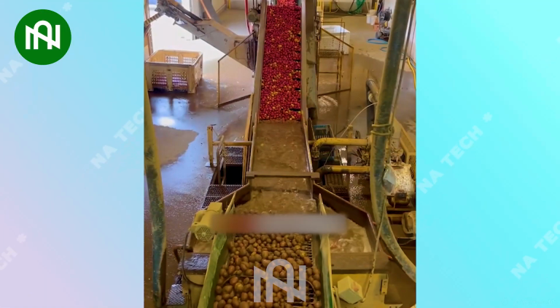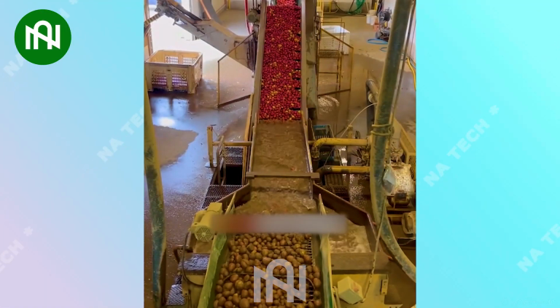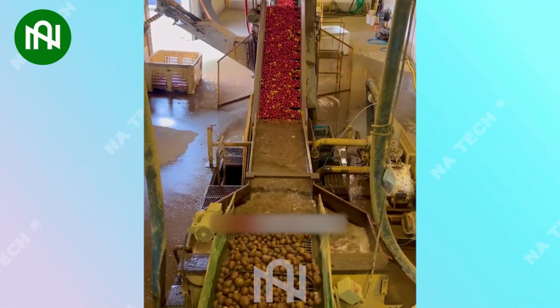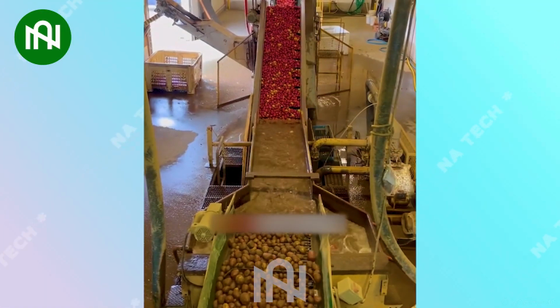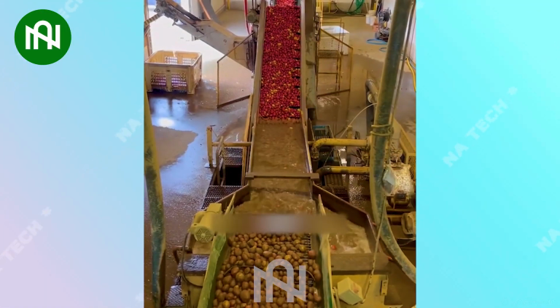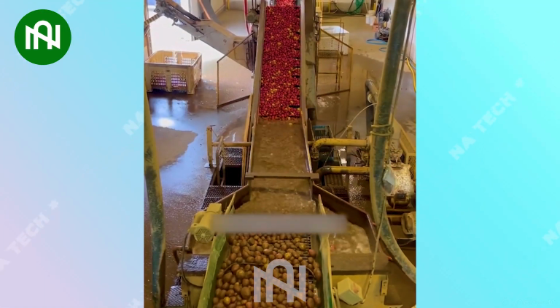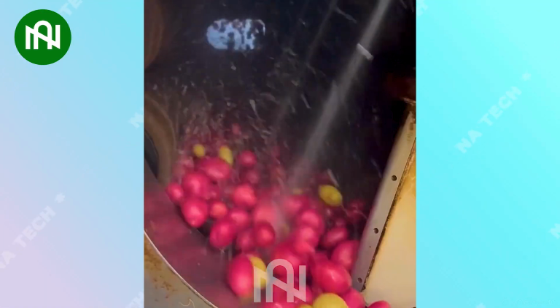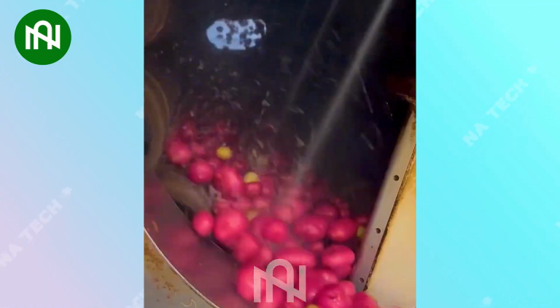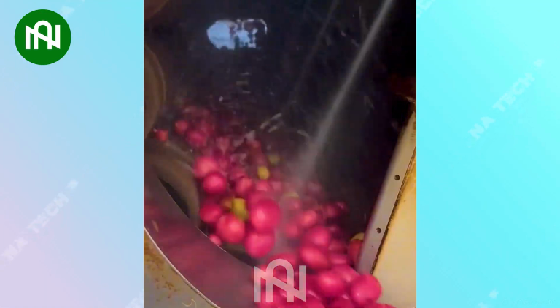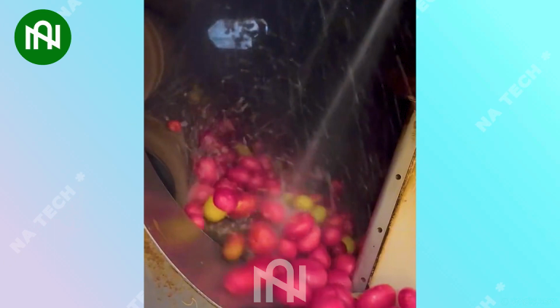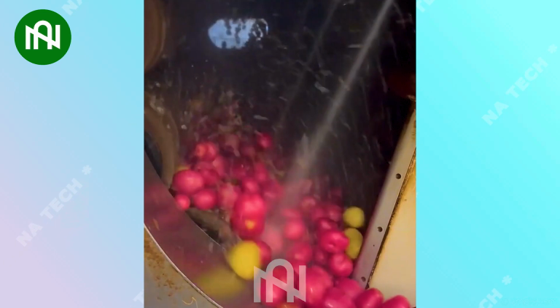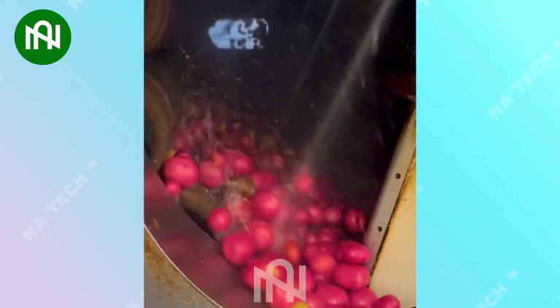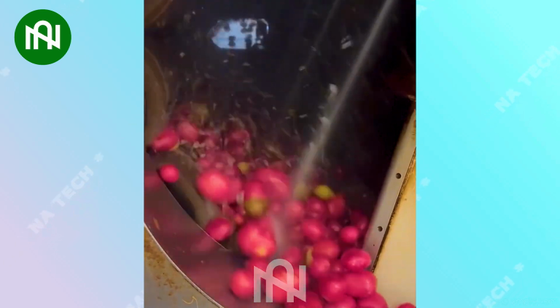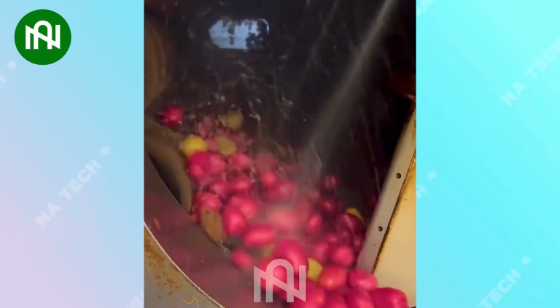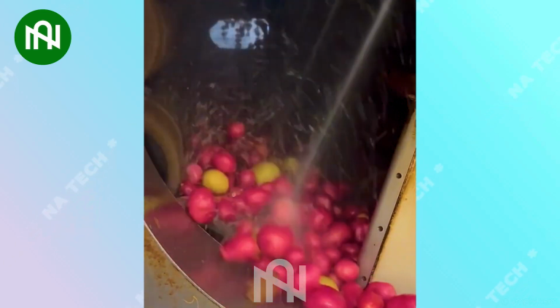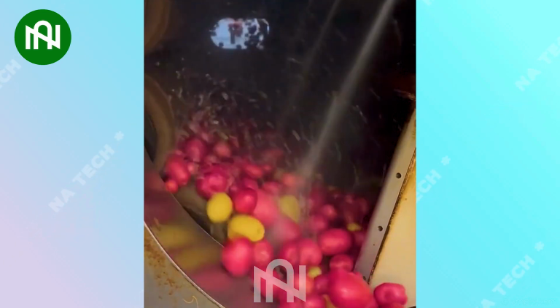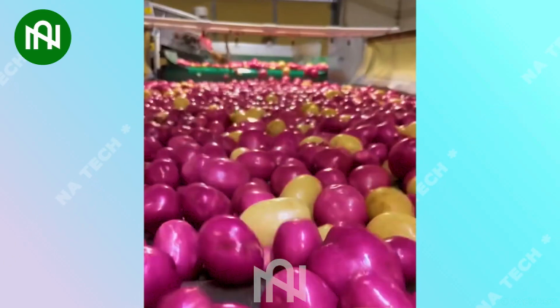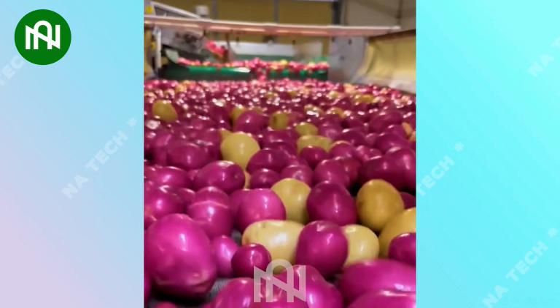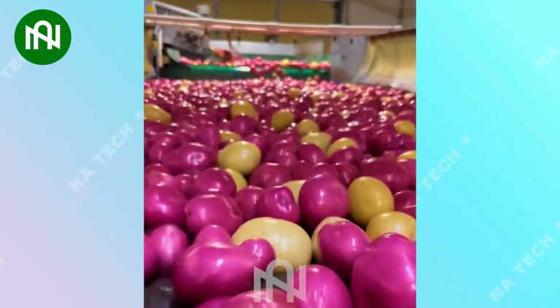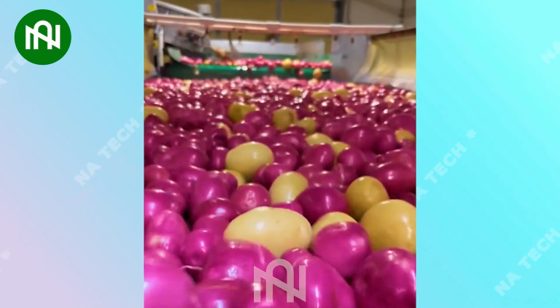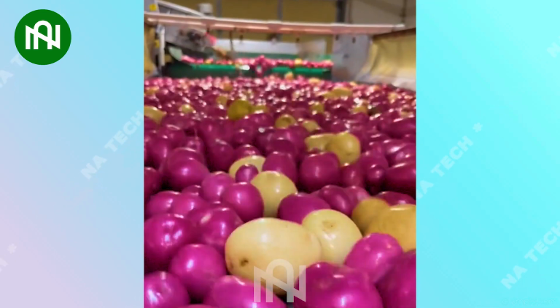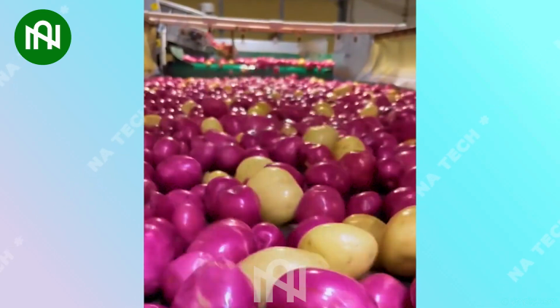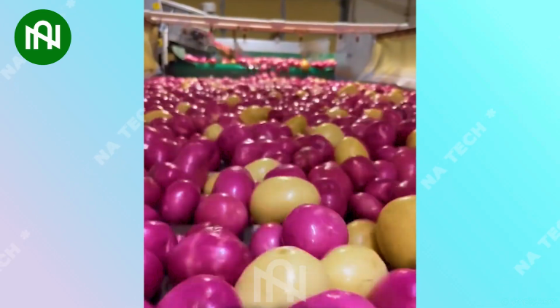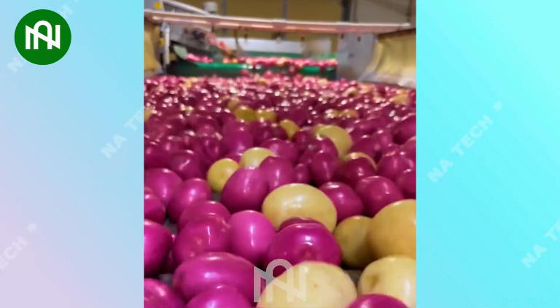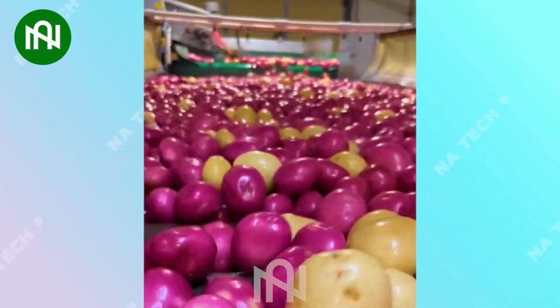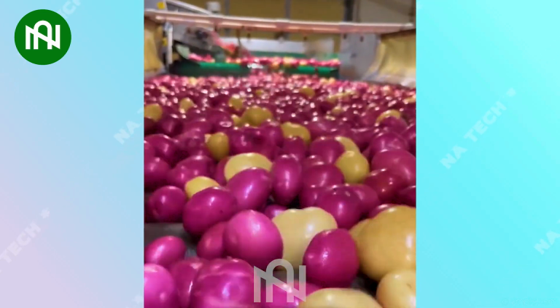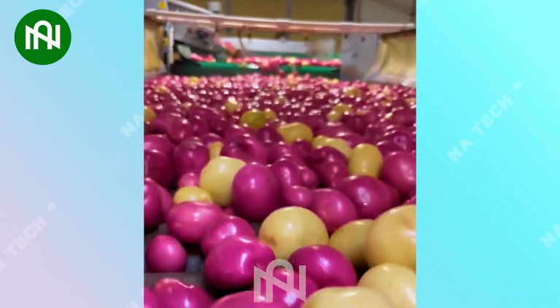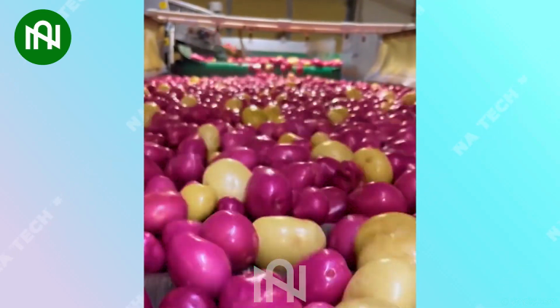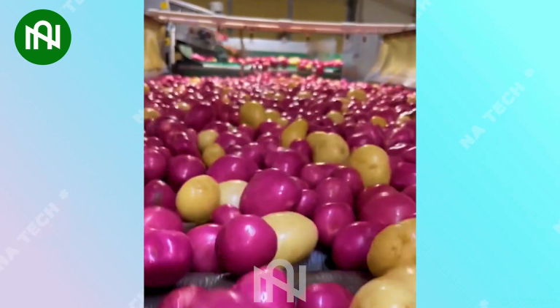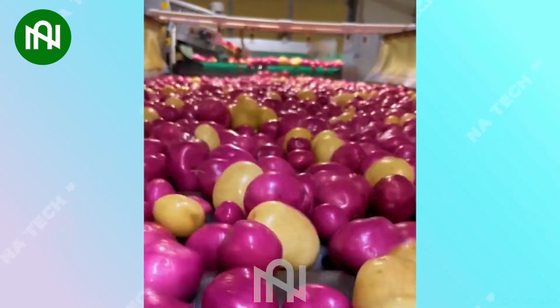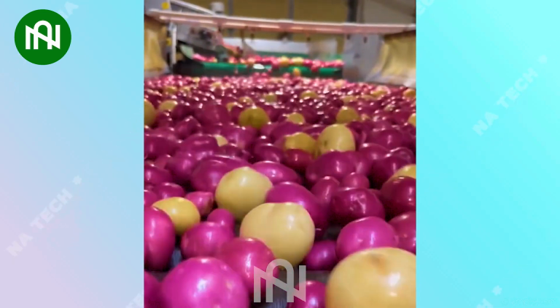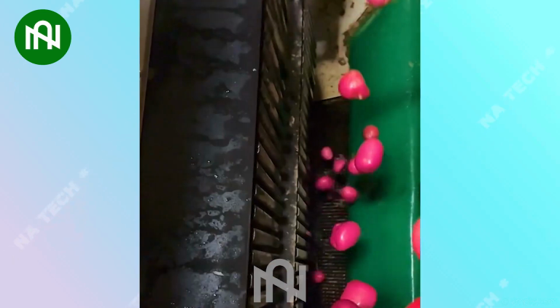I can't take my eyes off the screen when the potatoes are being thoroughly washed before they move on to the next stage.